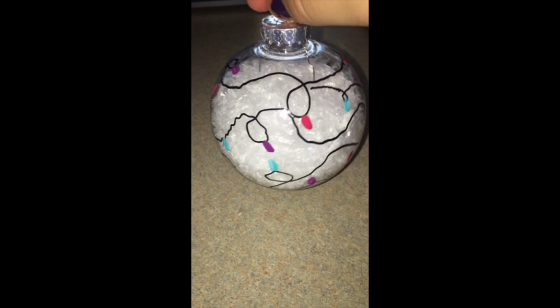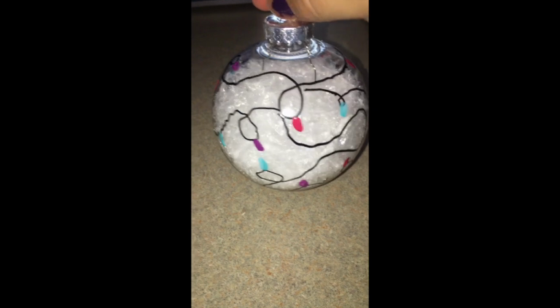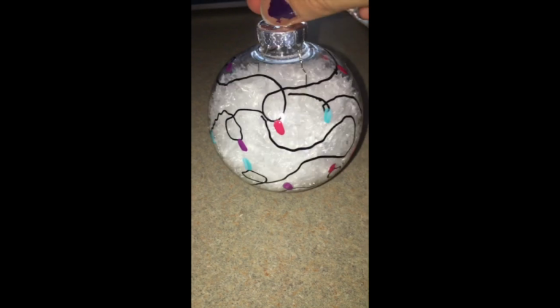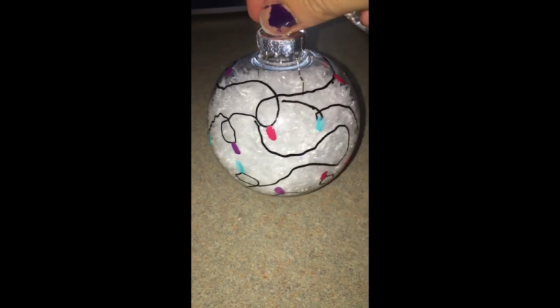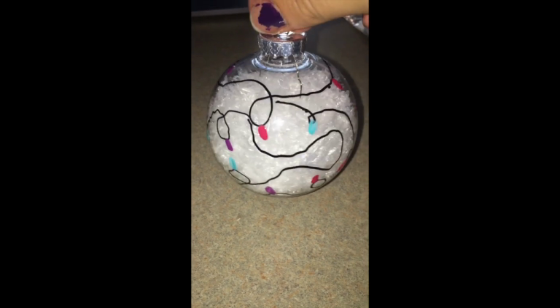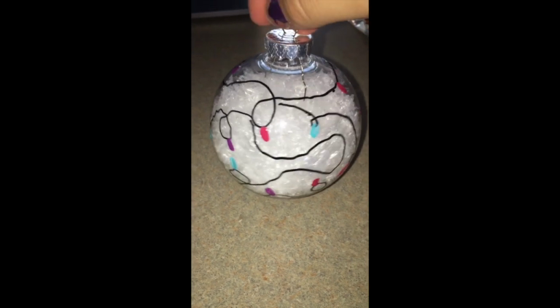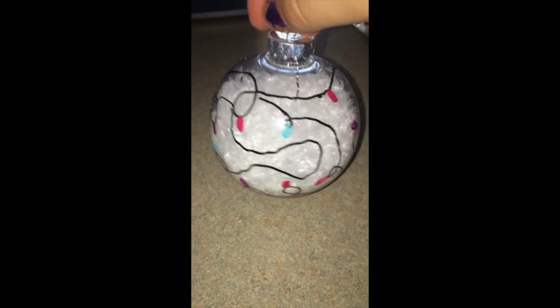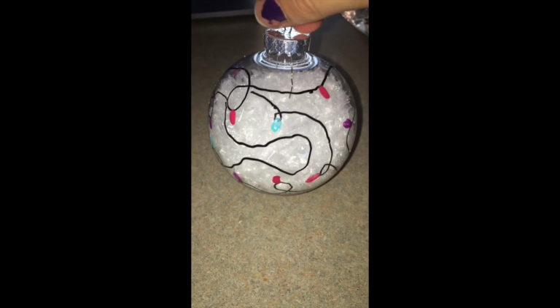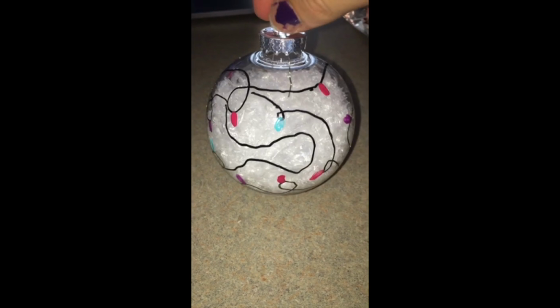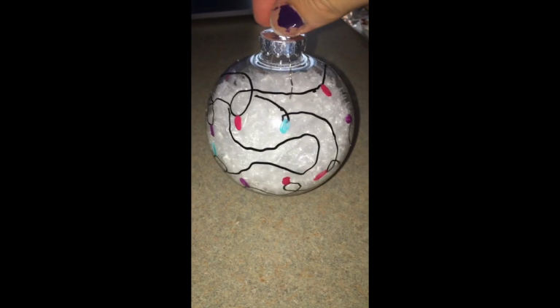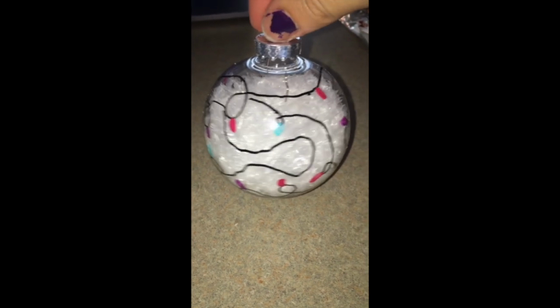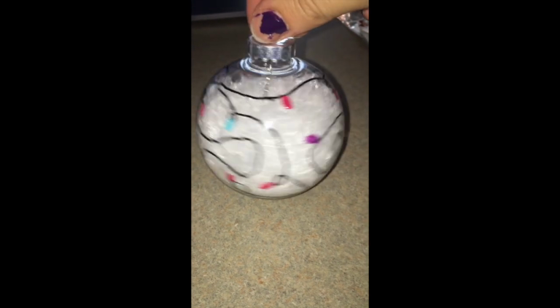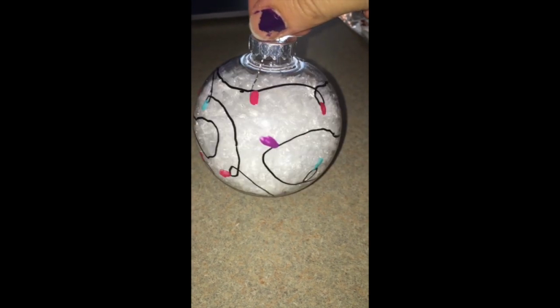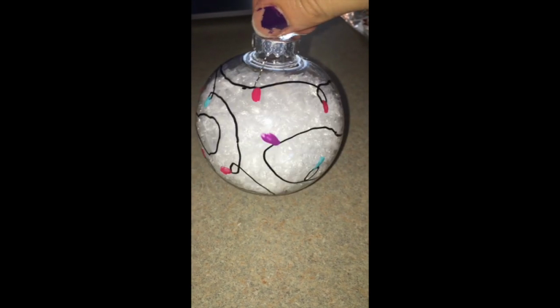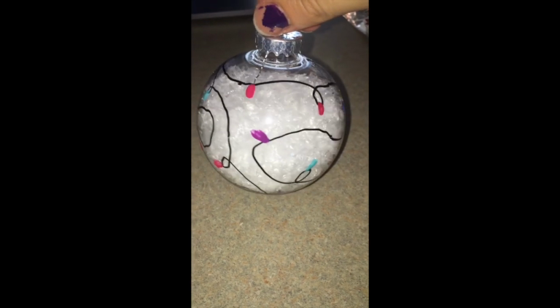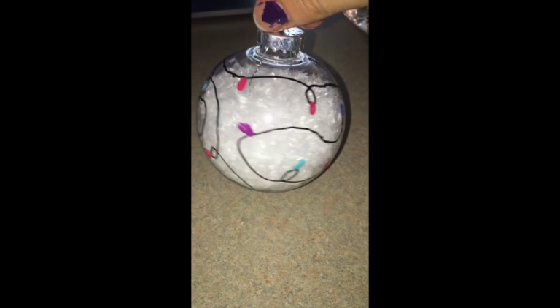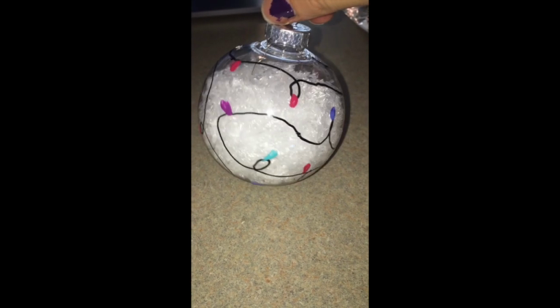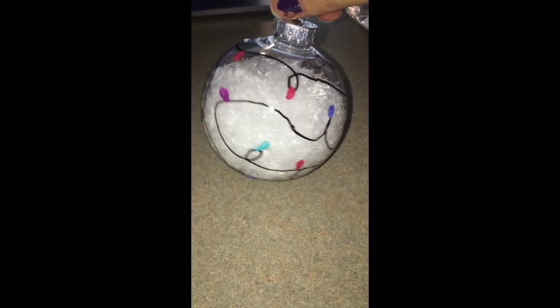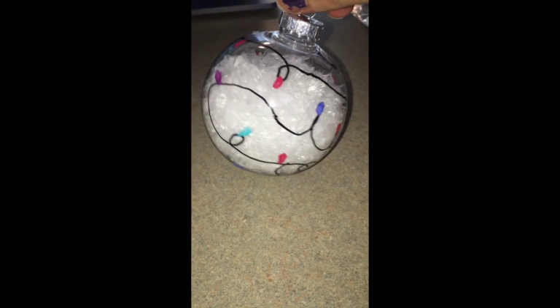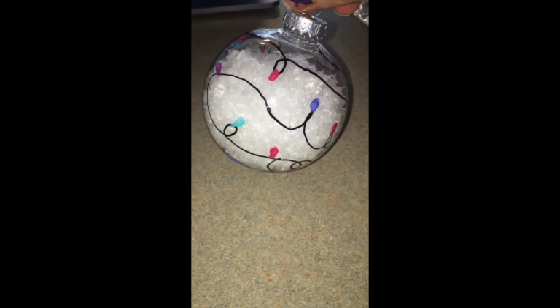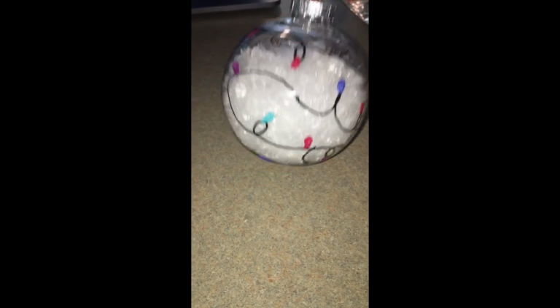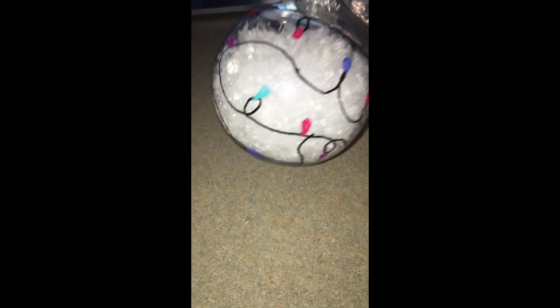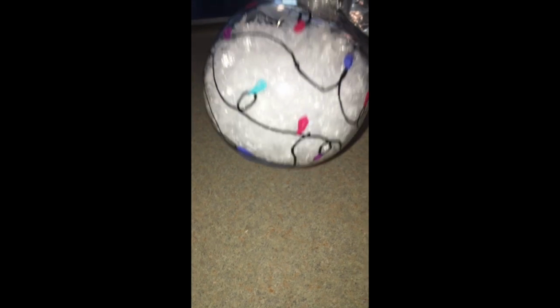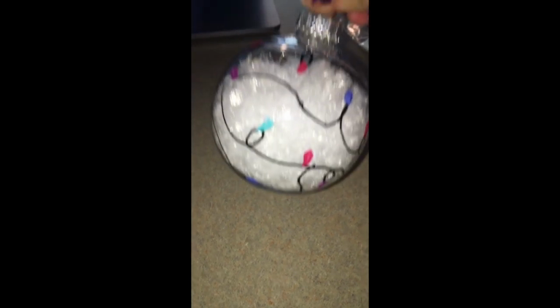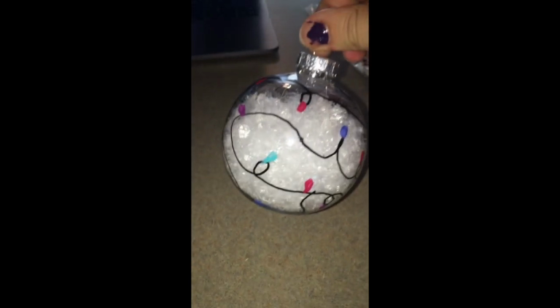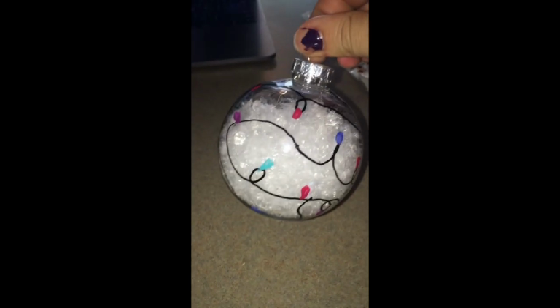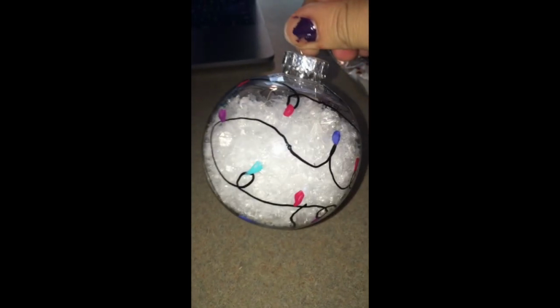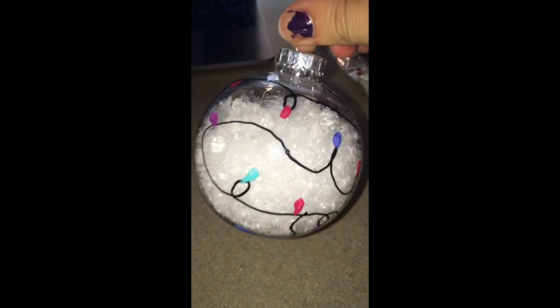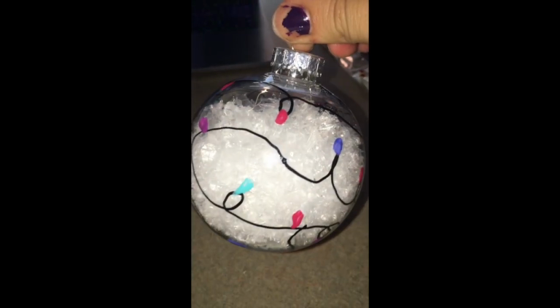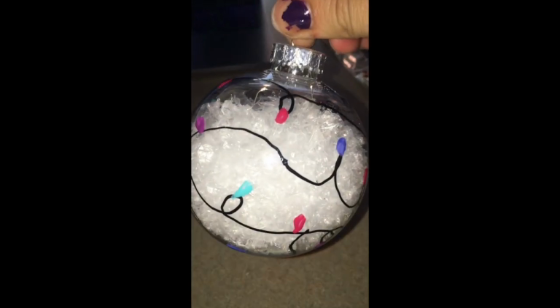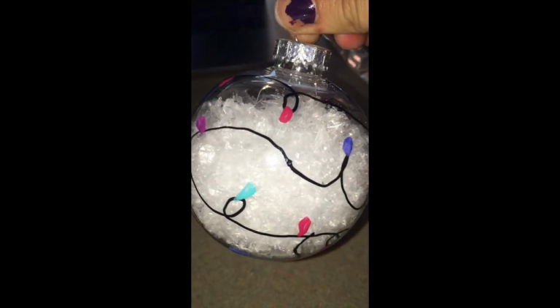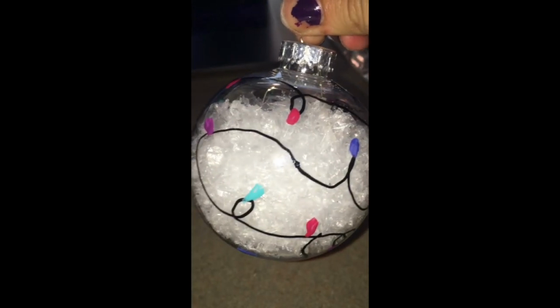The second ornament is going to be a Christmas light ornament. This one is also super easy to make and can be a really fun project to make with friends and family.